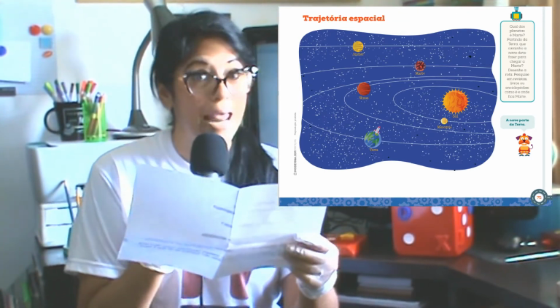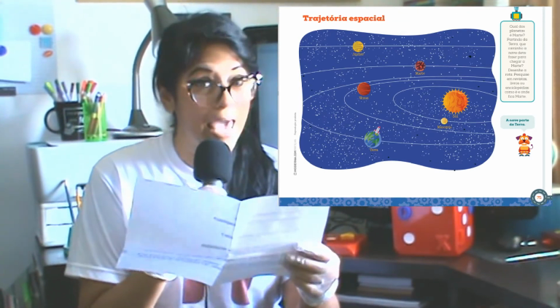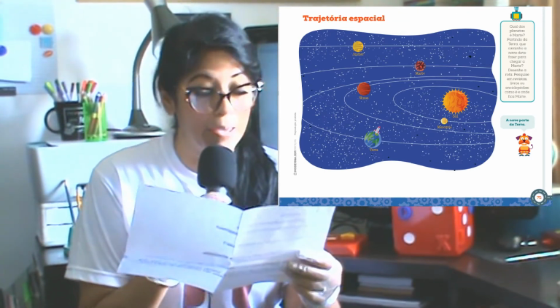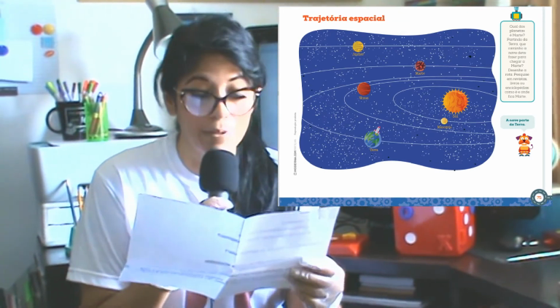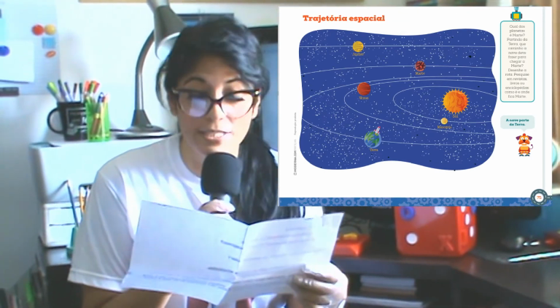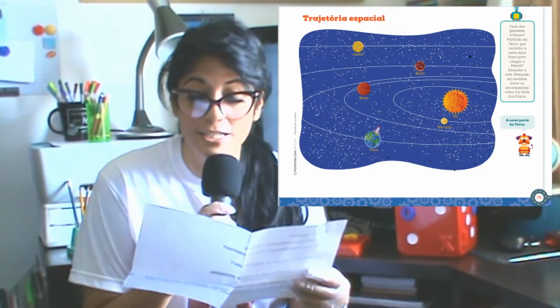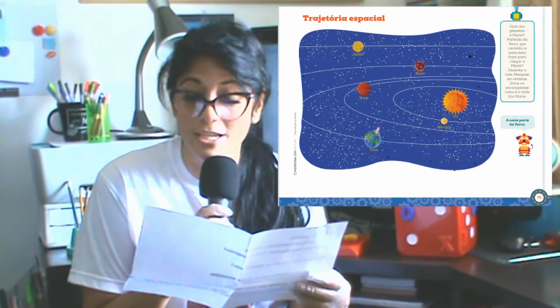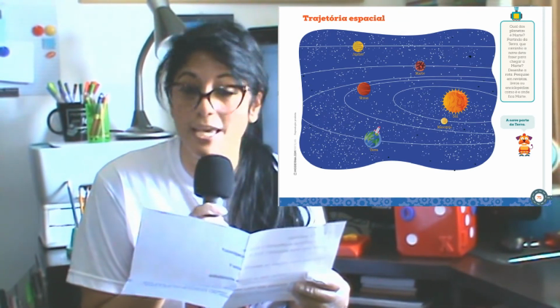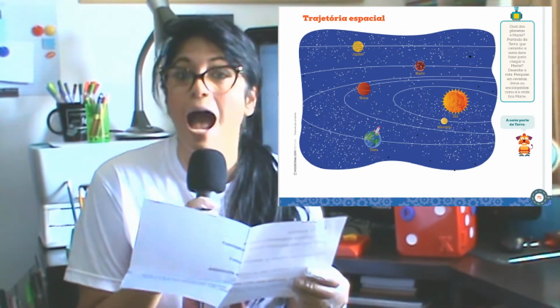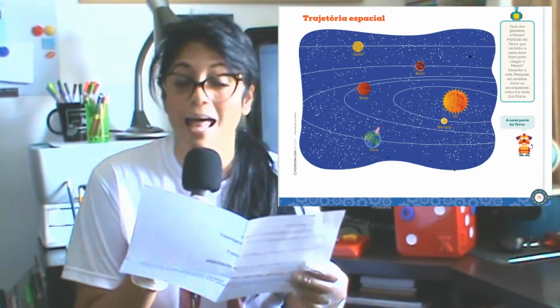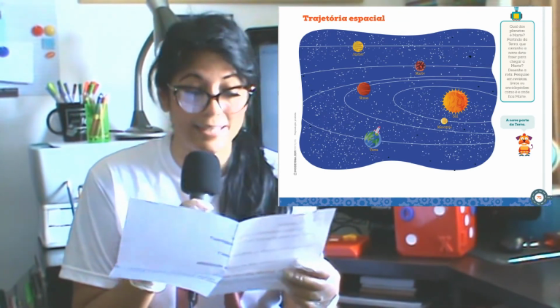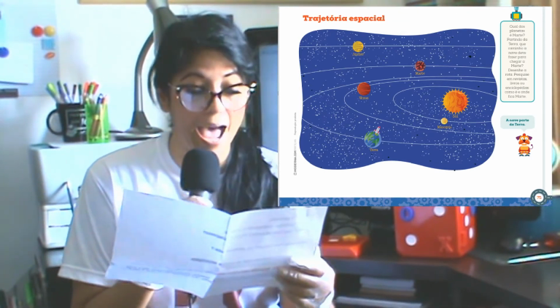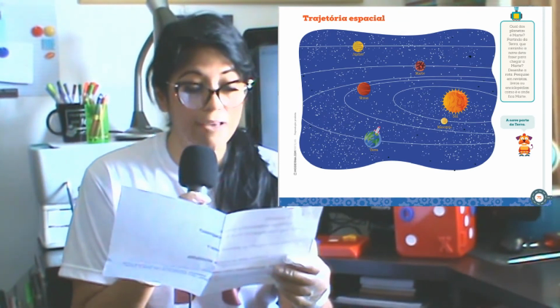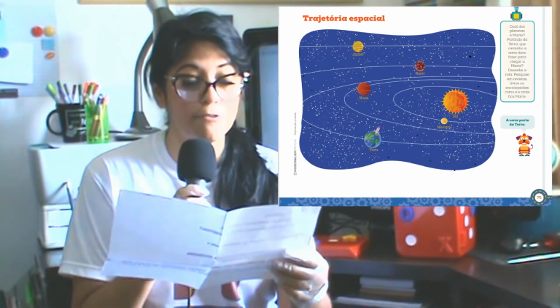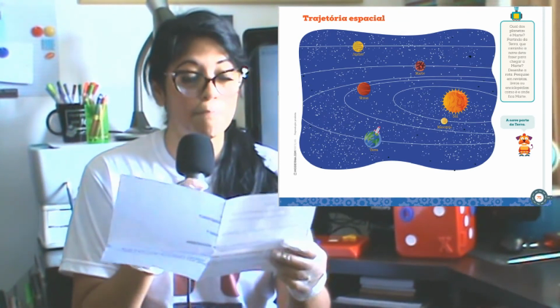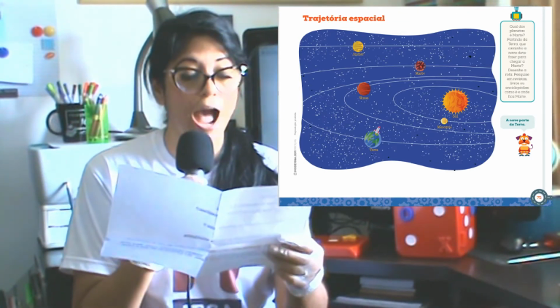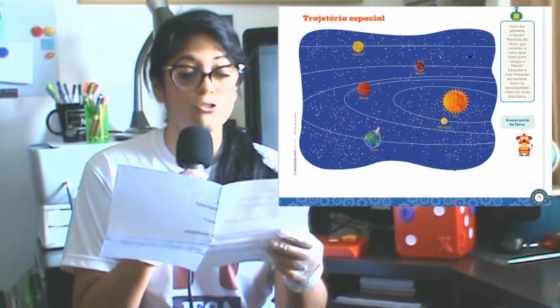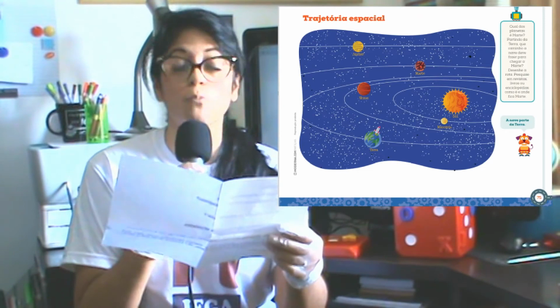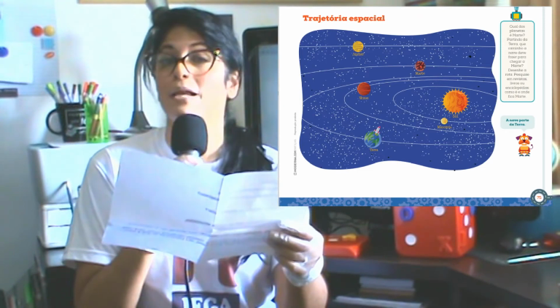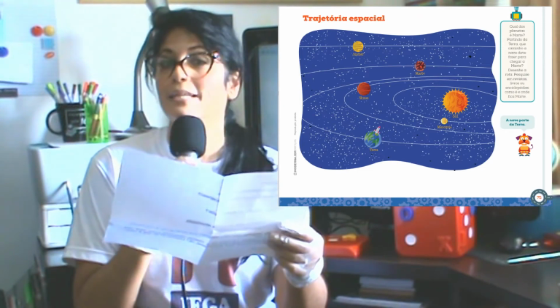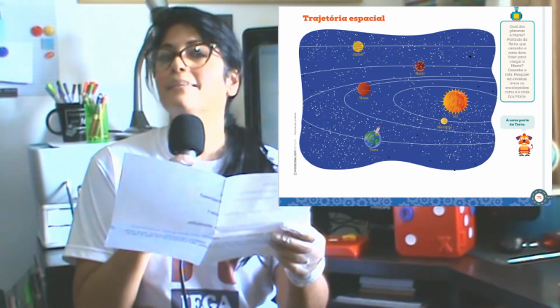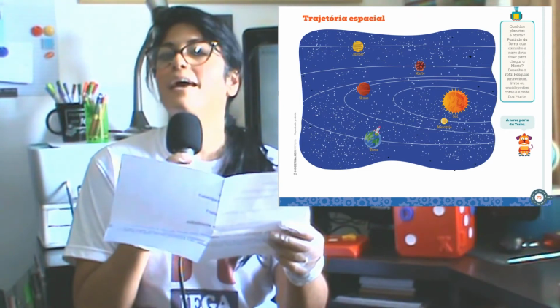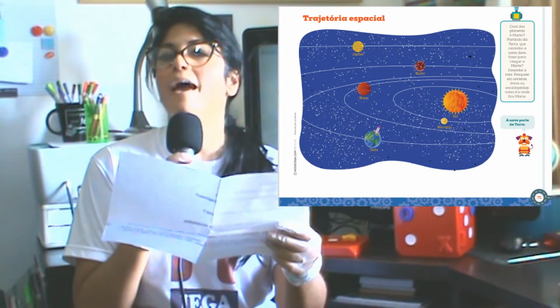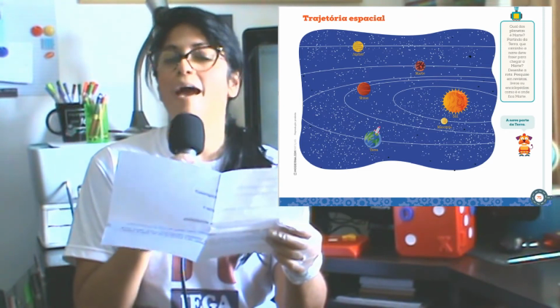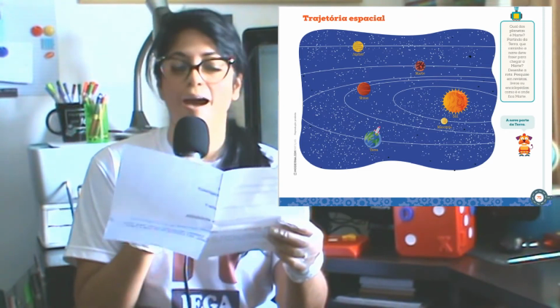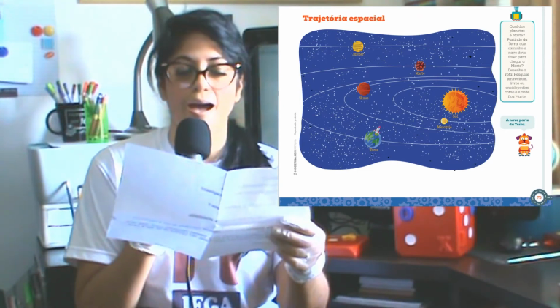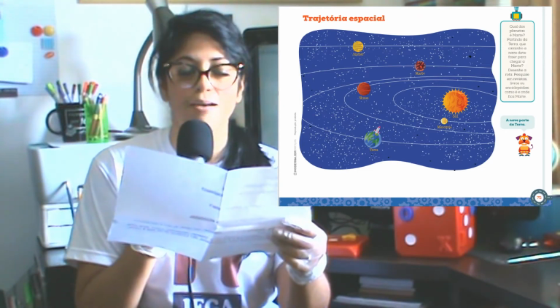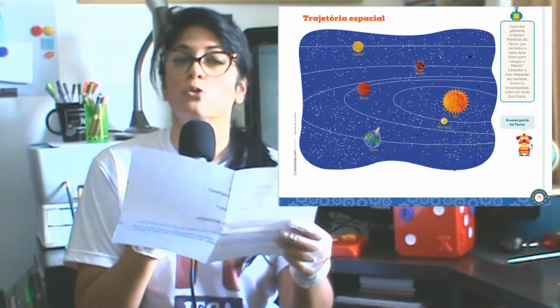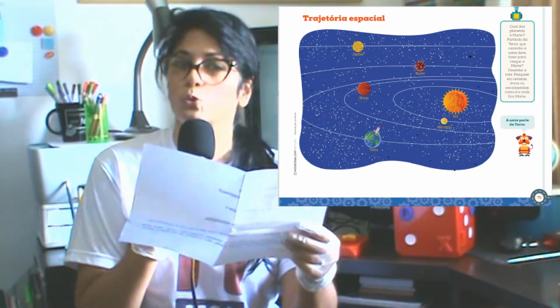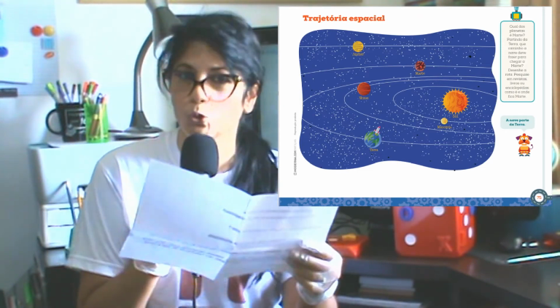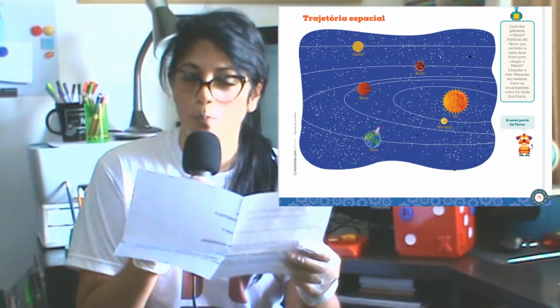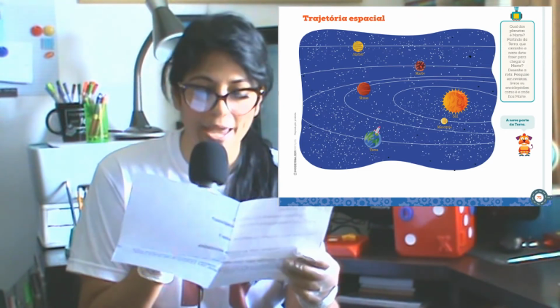Lembre-se de que a nave parte do planeta Terra, tudo bem?